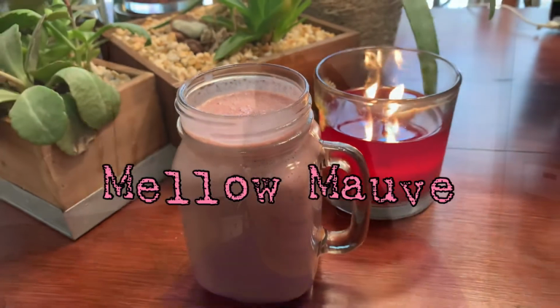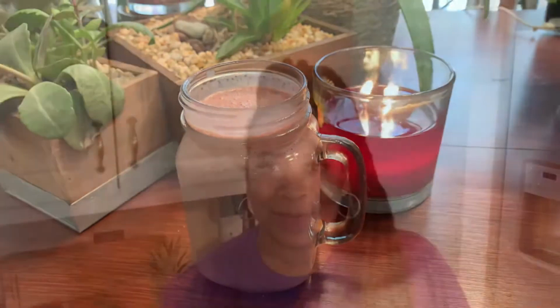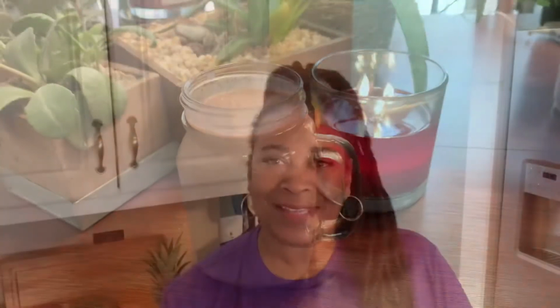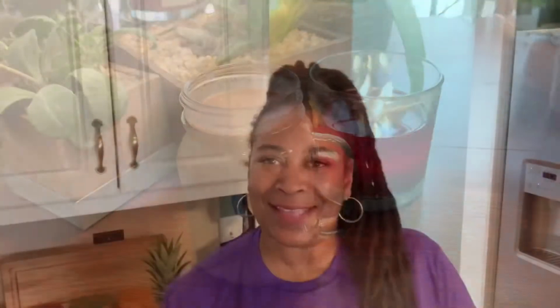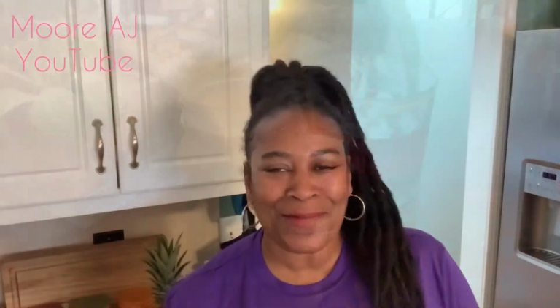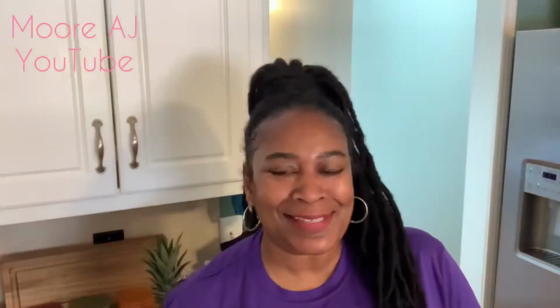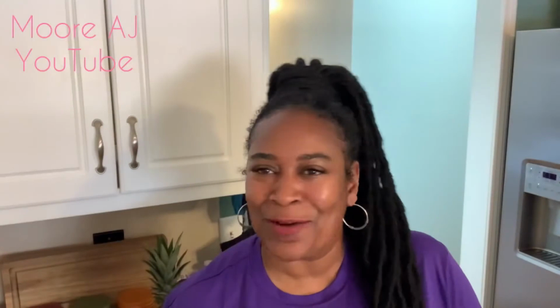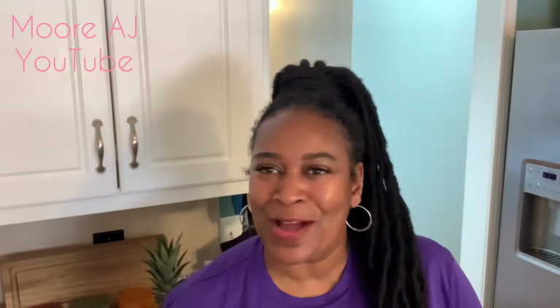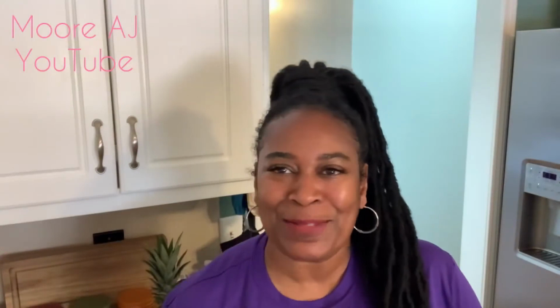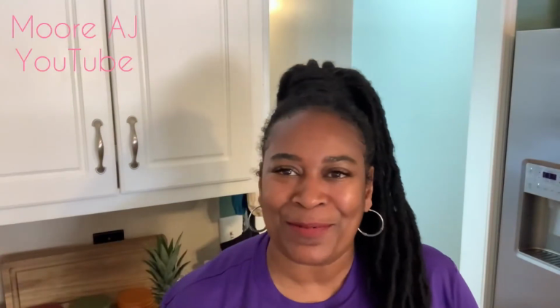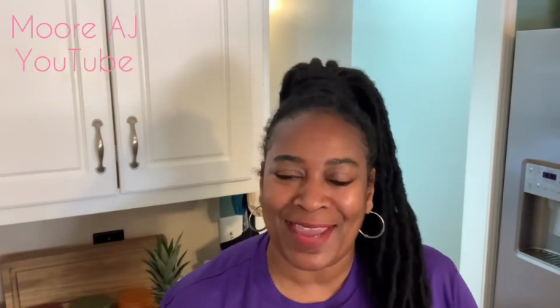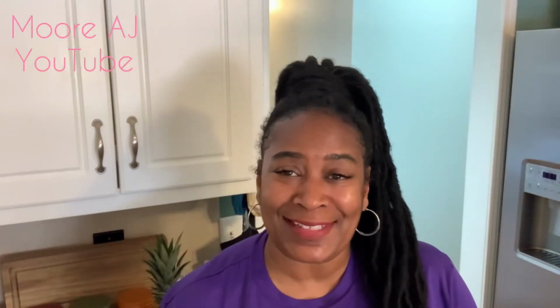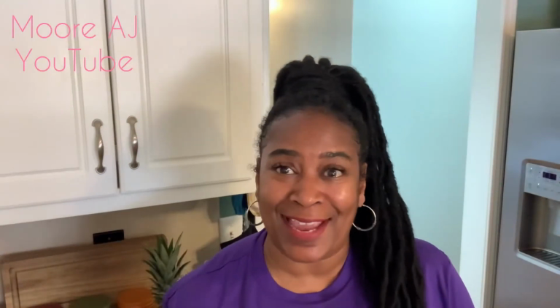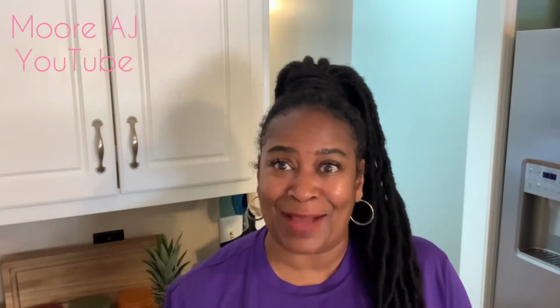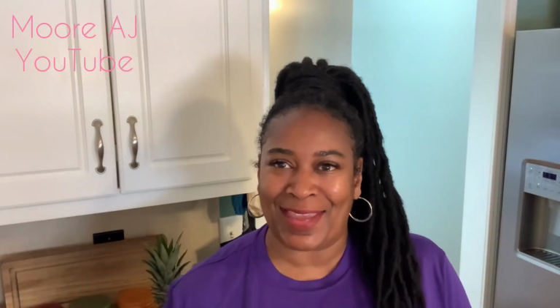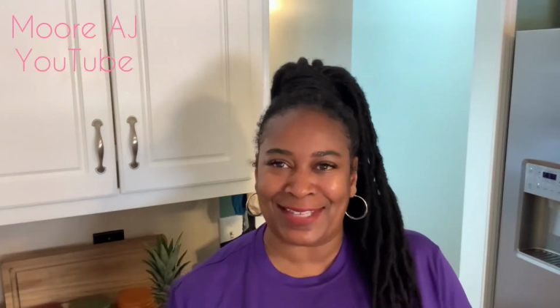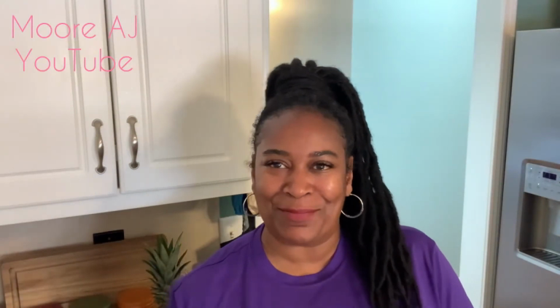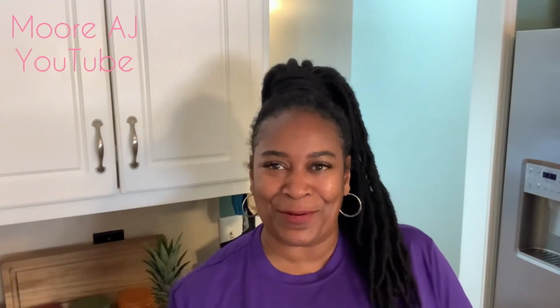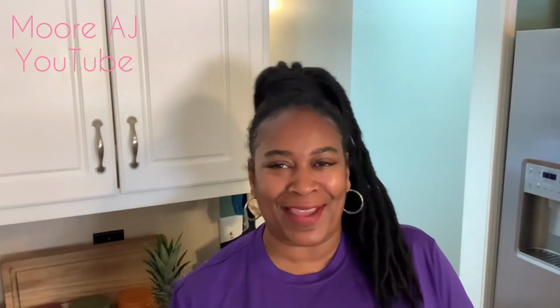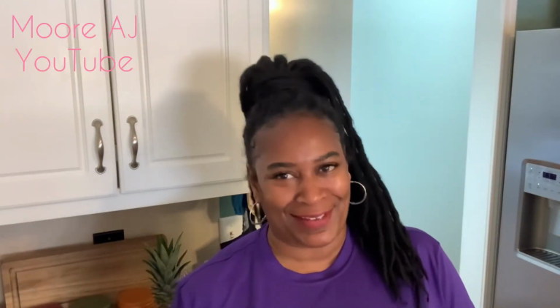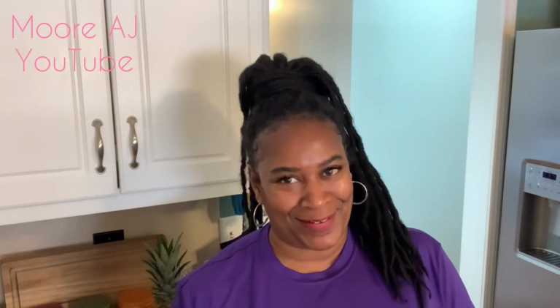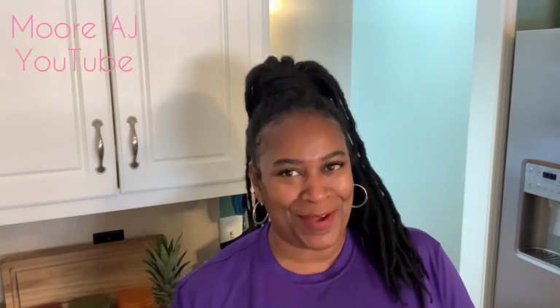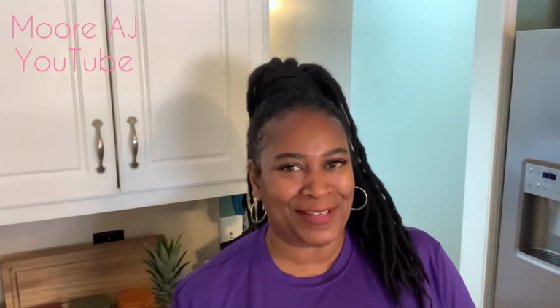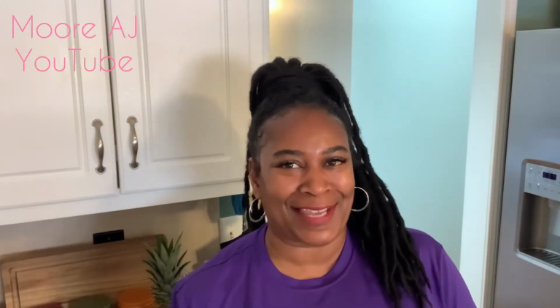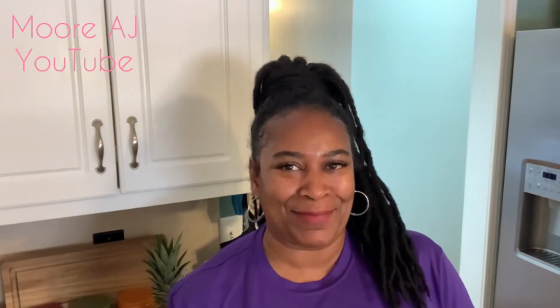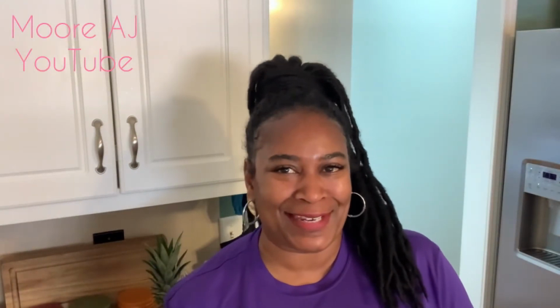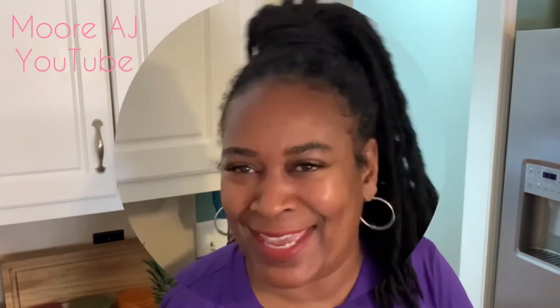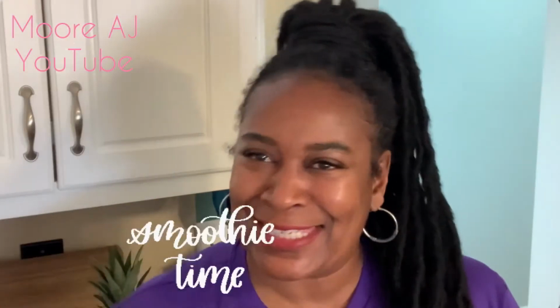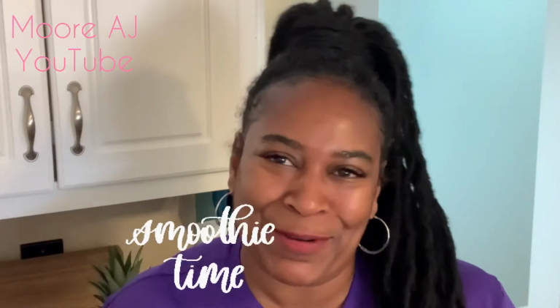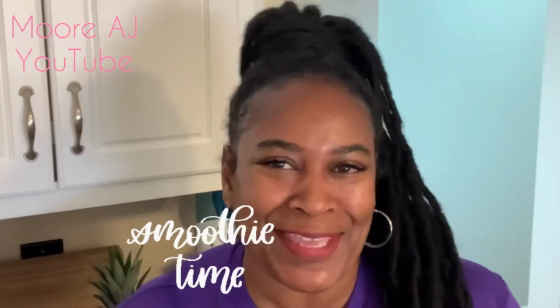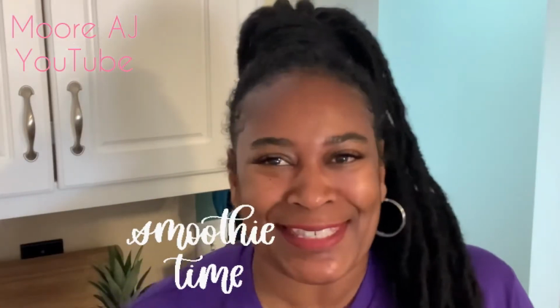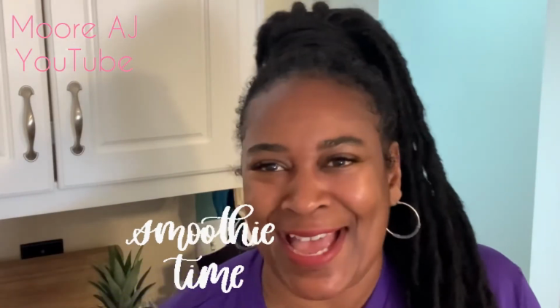What's up? Welcome to More AJ. I'm AJ Moore, and y'all know what time it is — it's smoothie time!